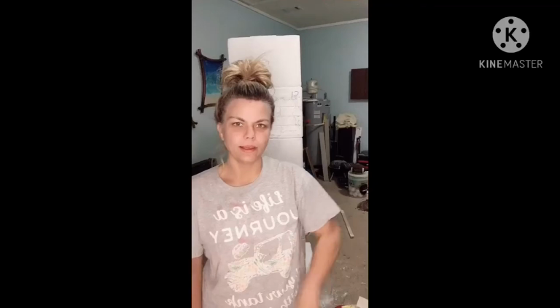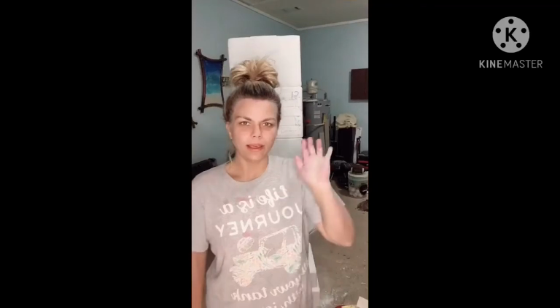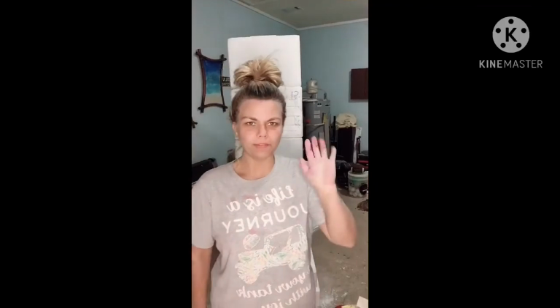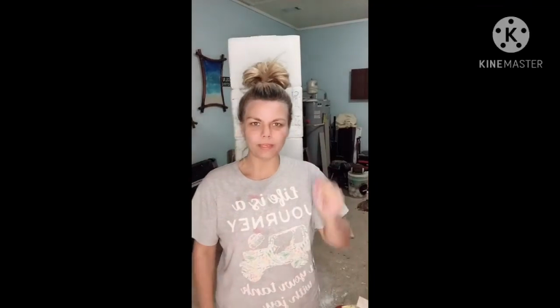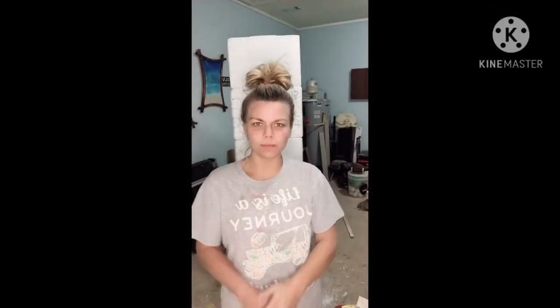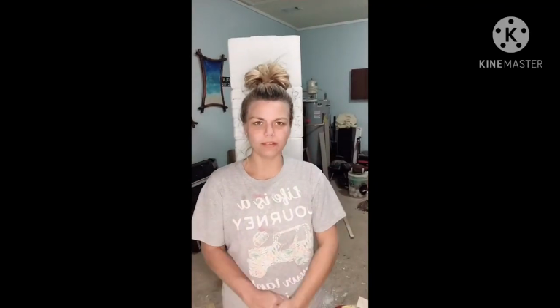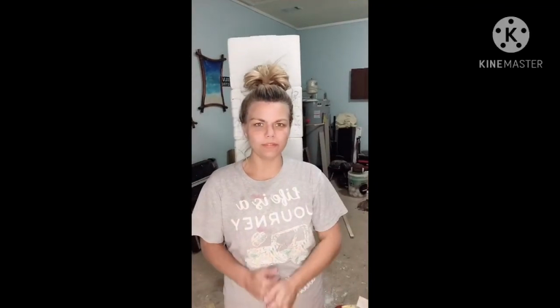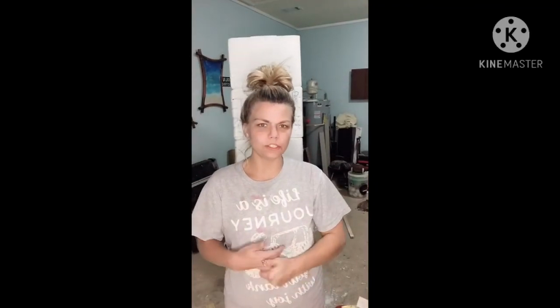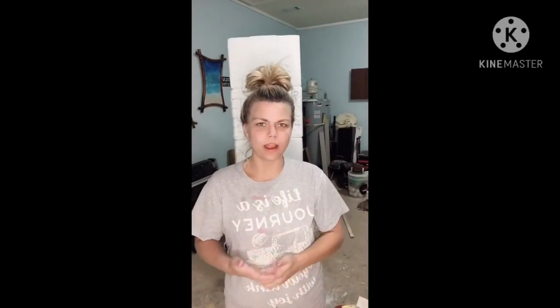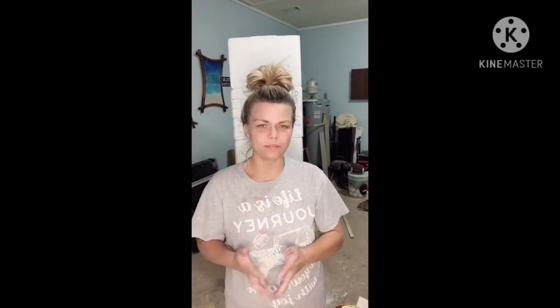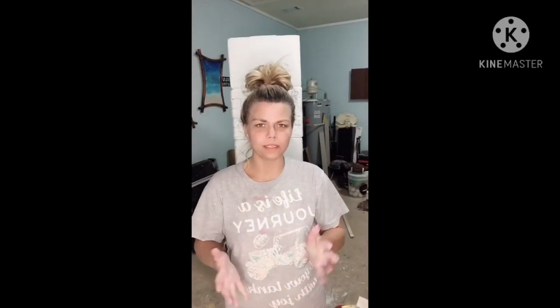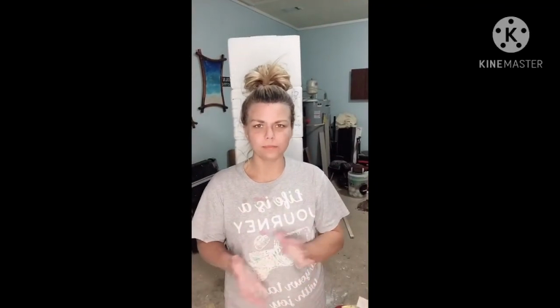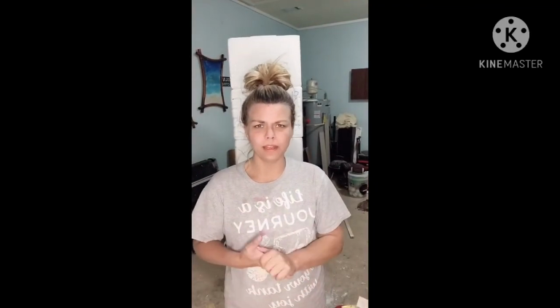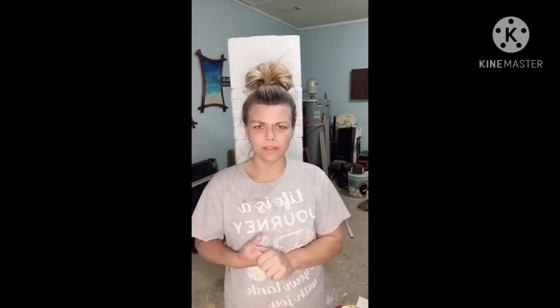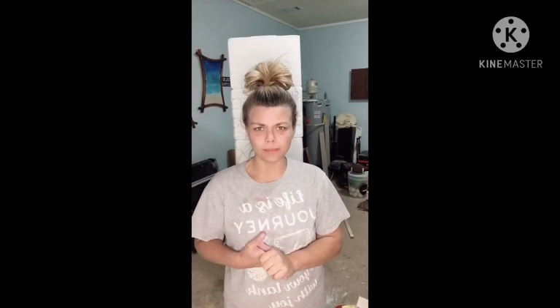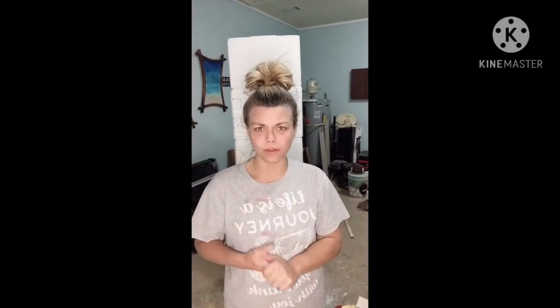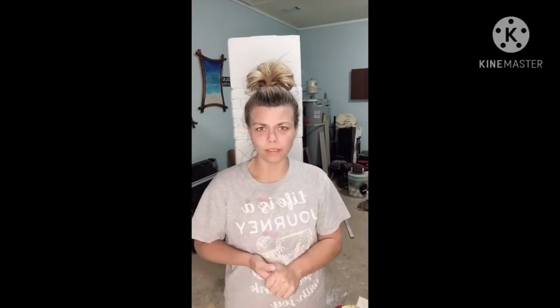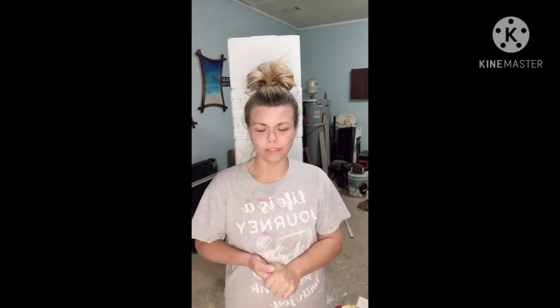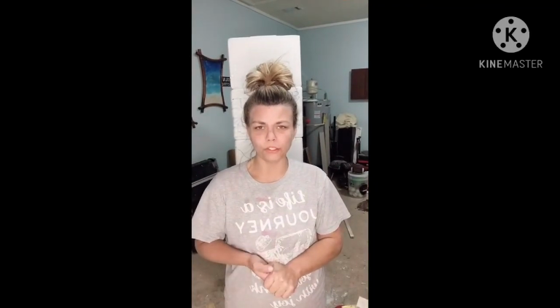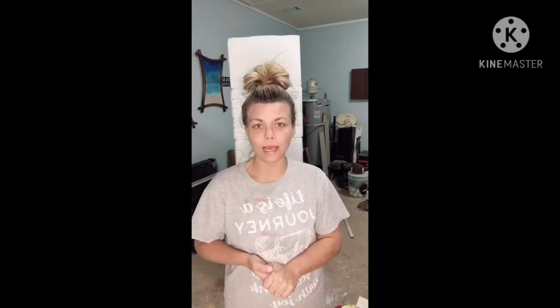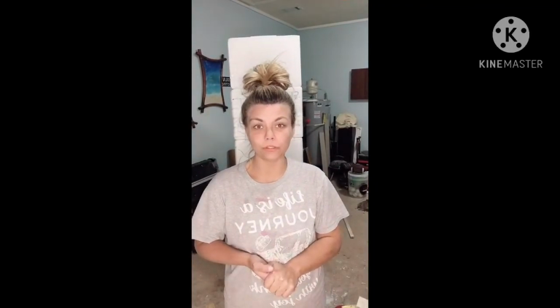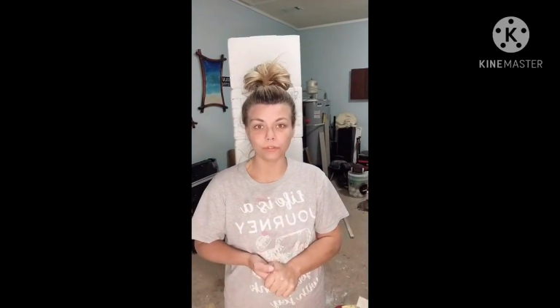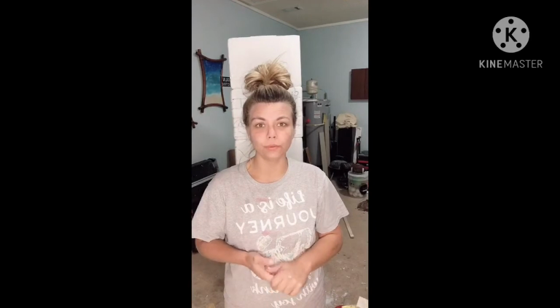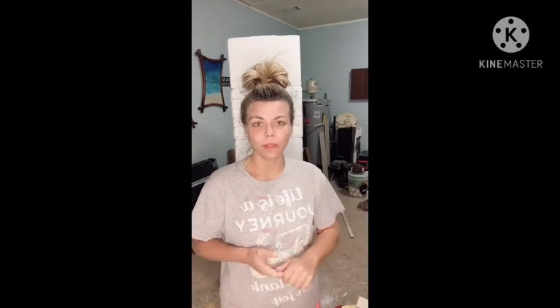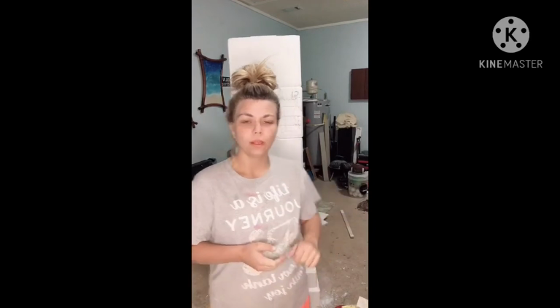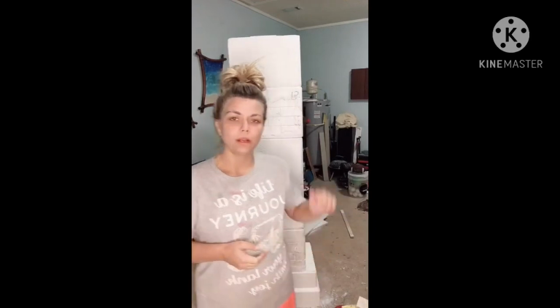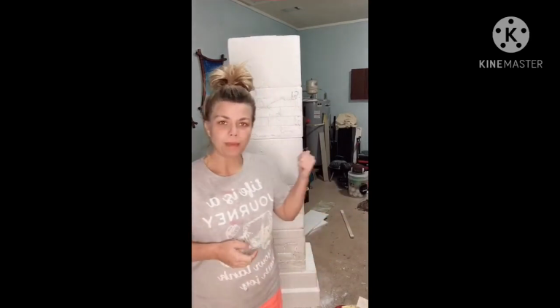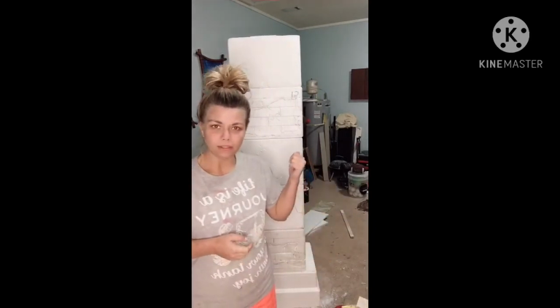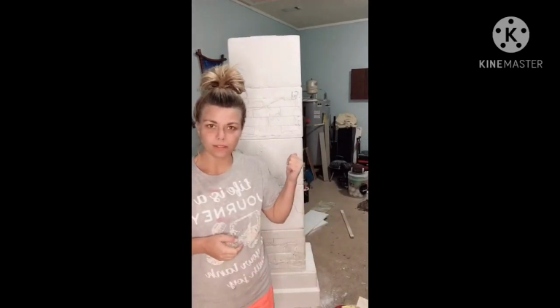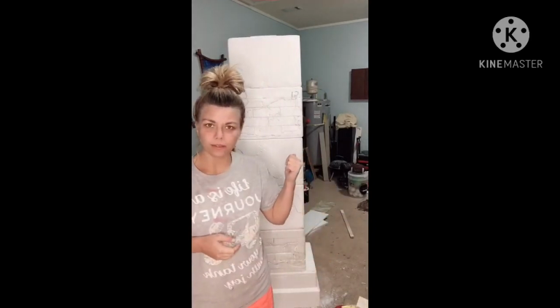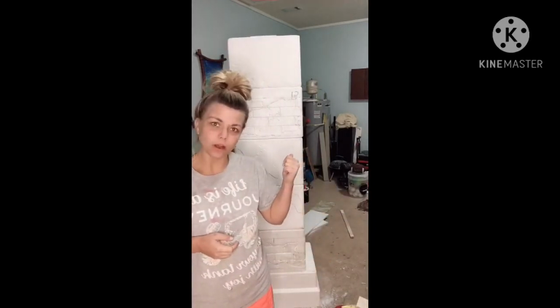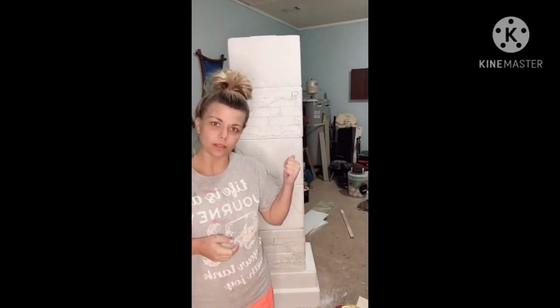Hey everyone, it's Belinda with Fitchcraft. In this episode I'm going to teach you how to paint your columns.